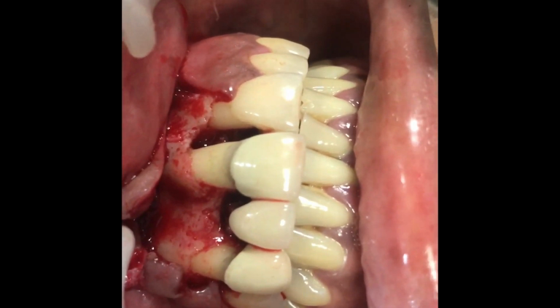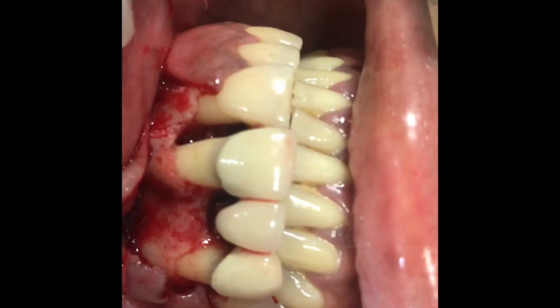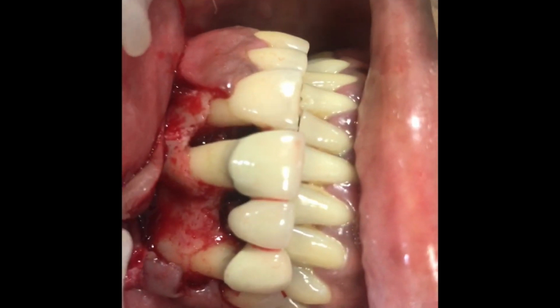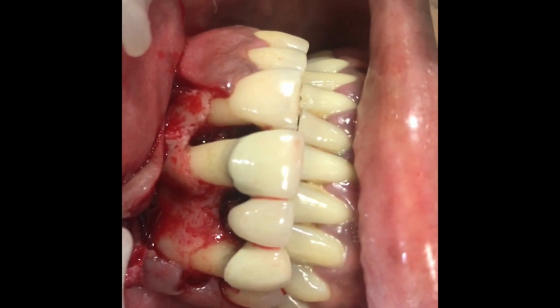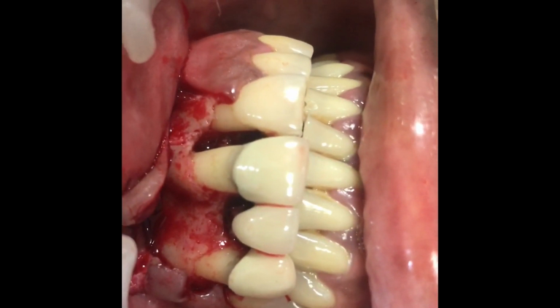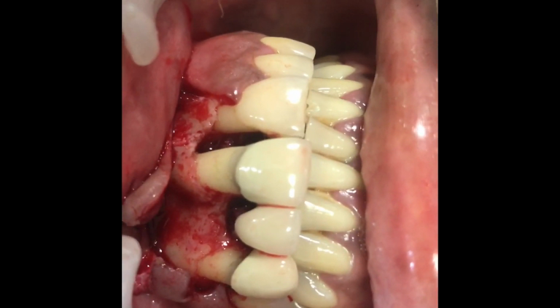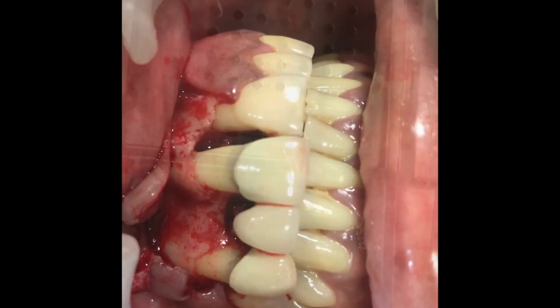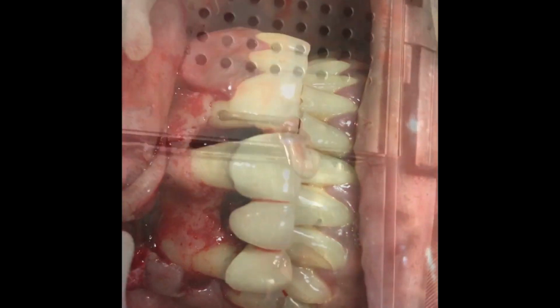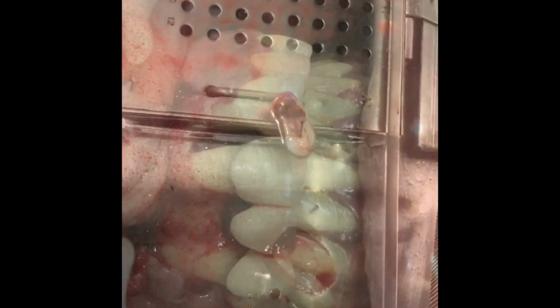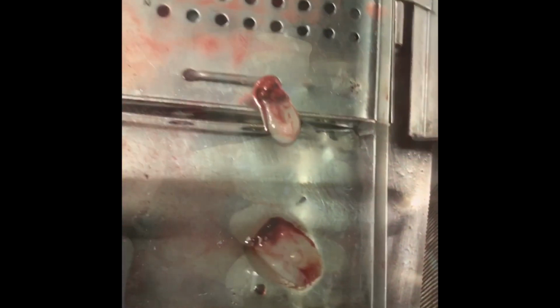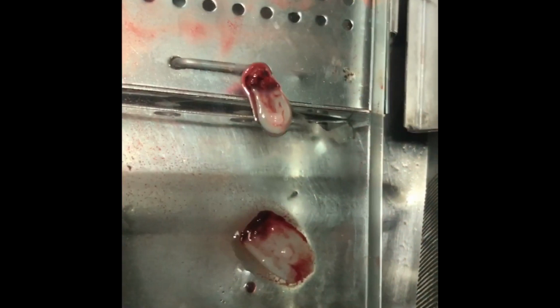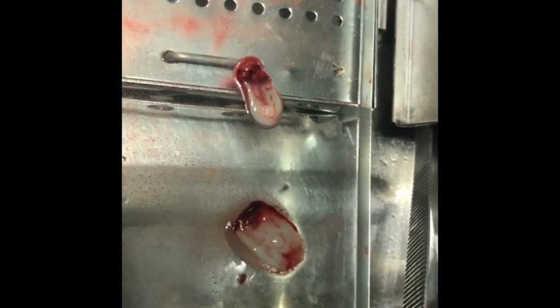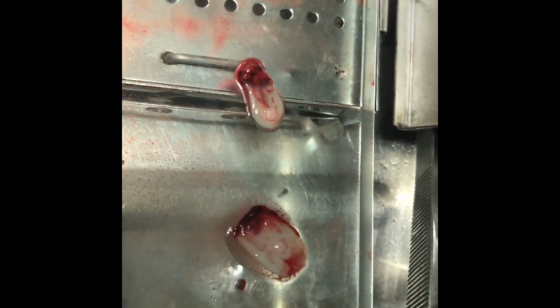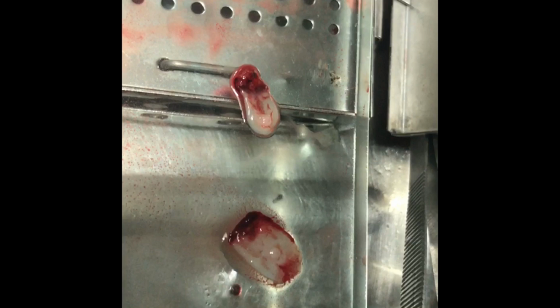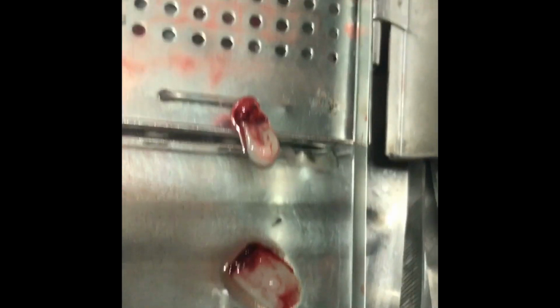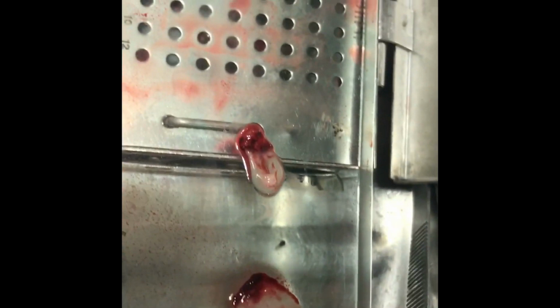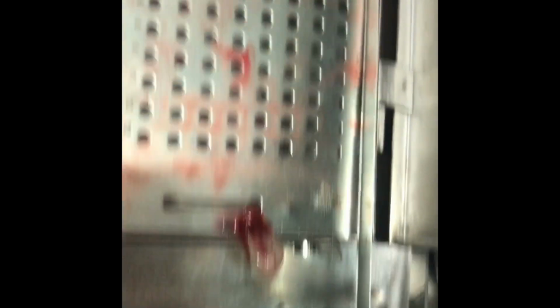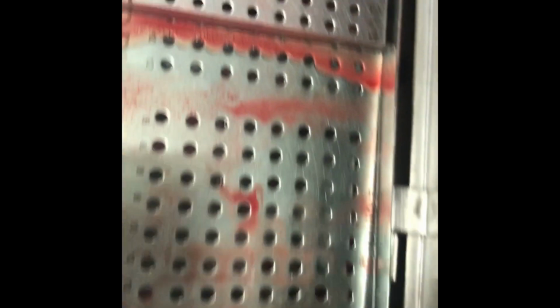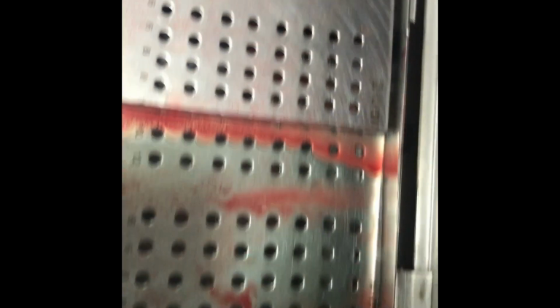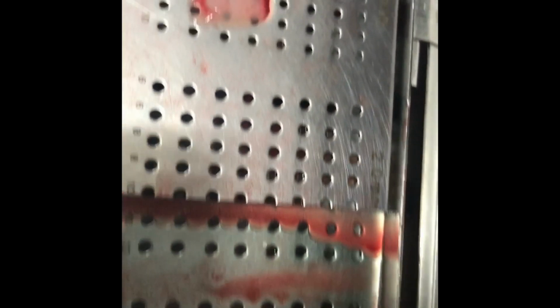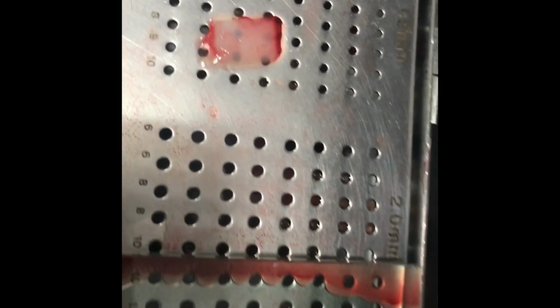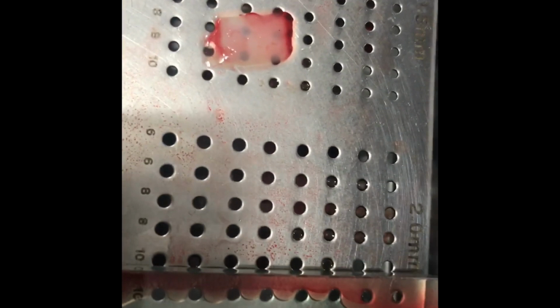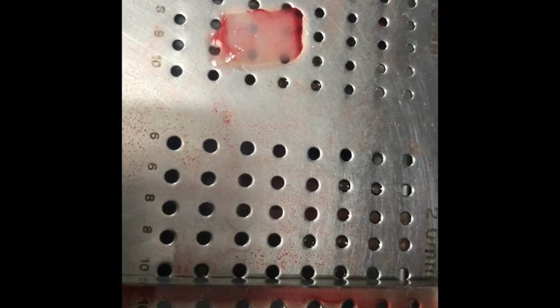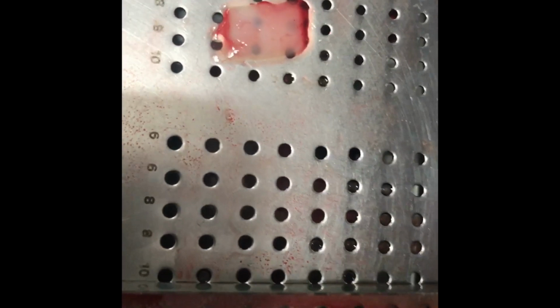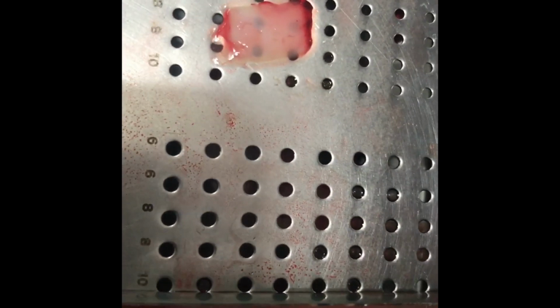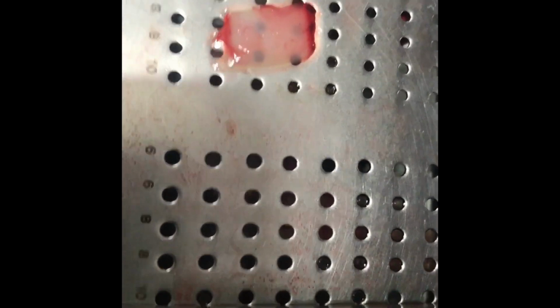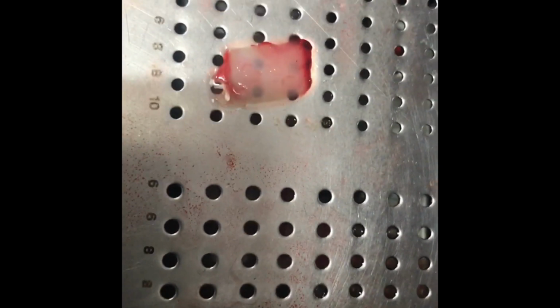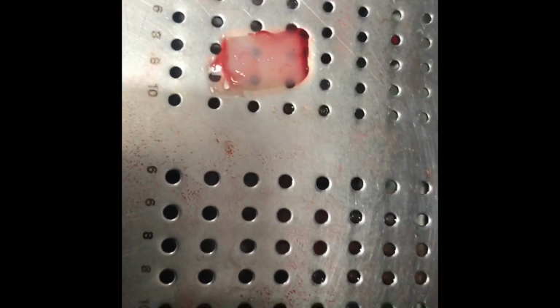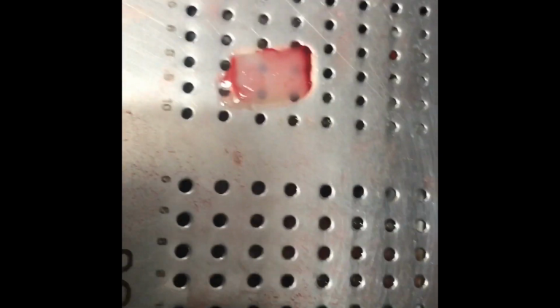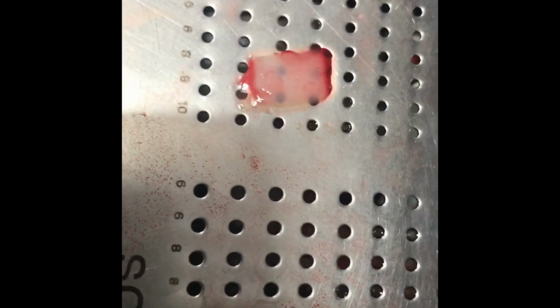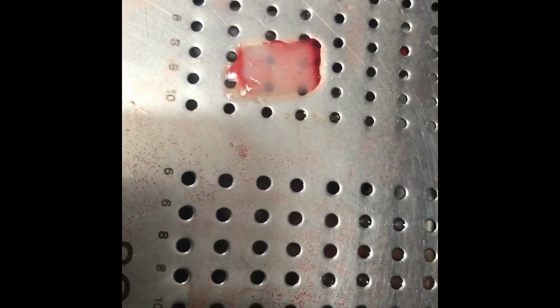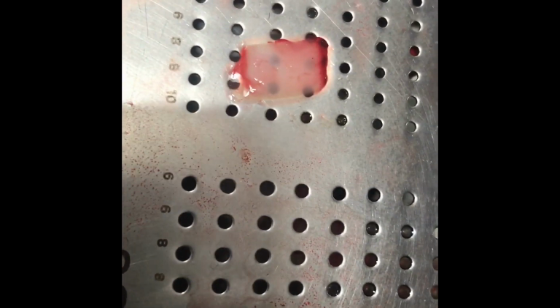We're planning to put a PRF membrane. There you see three pieces of PRF membrane that we fabricated.